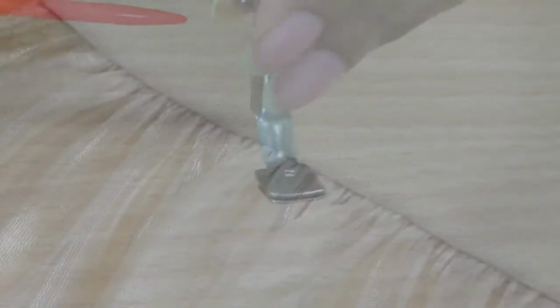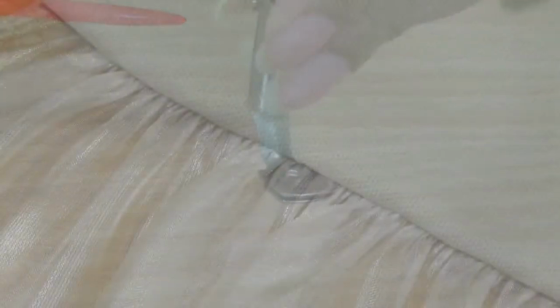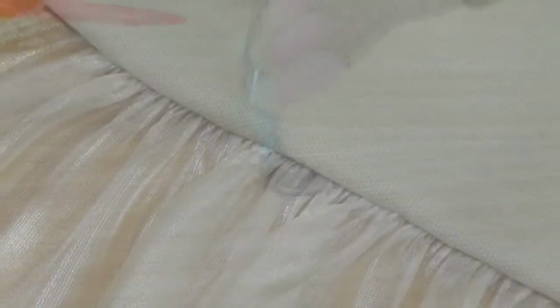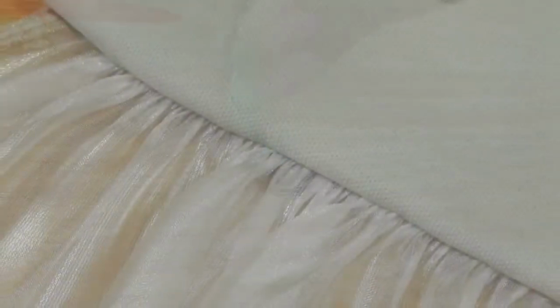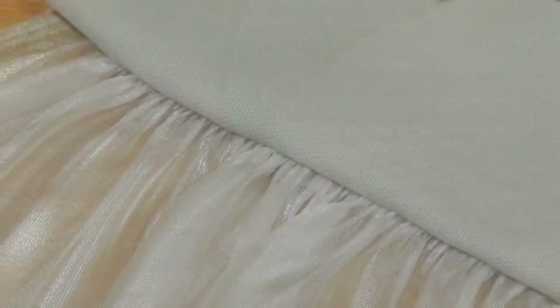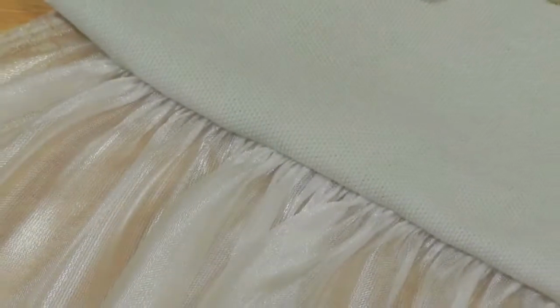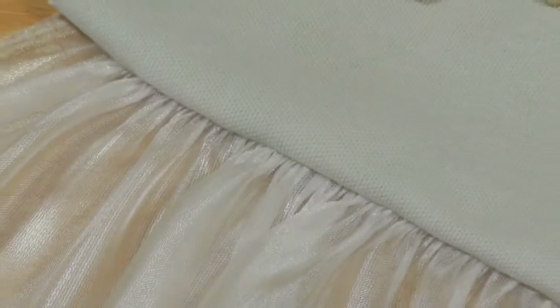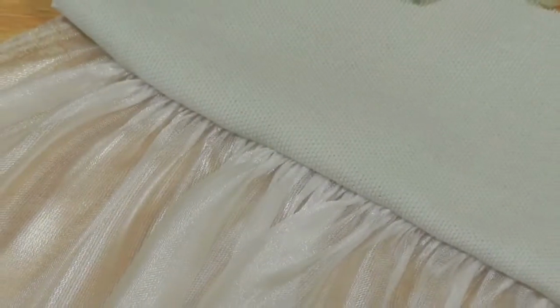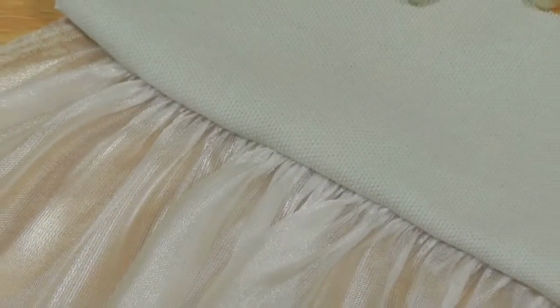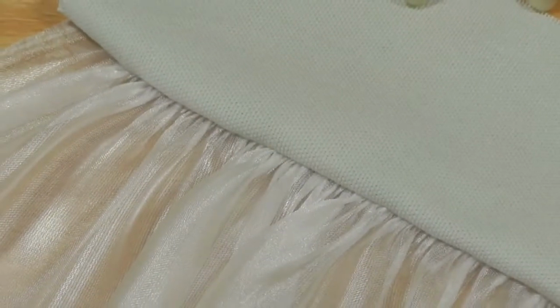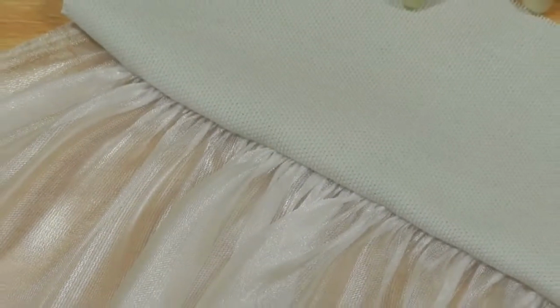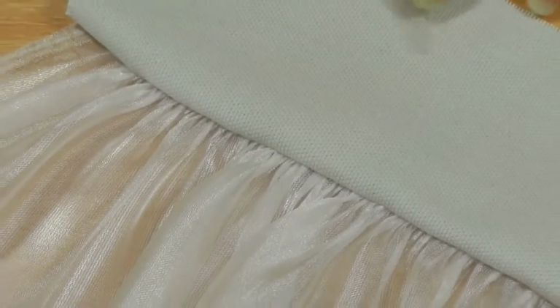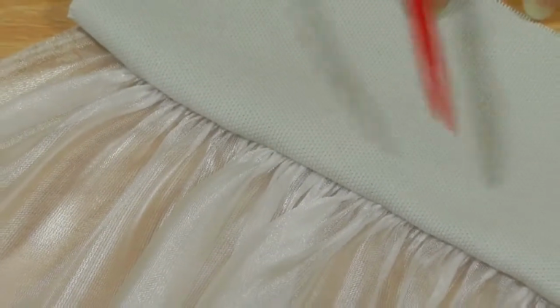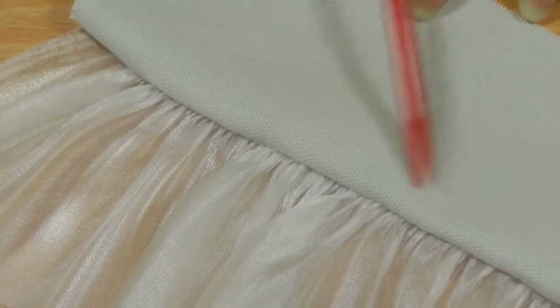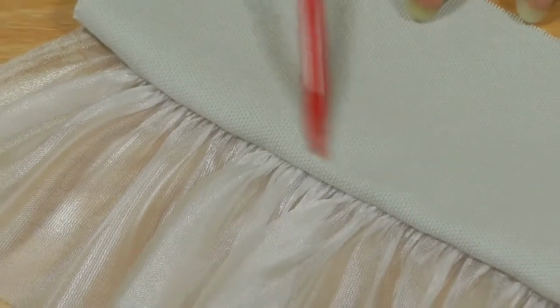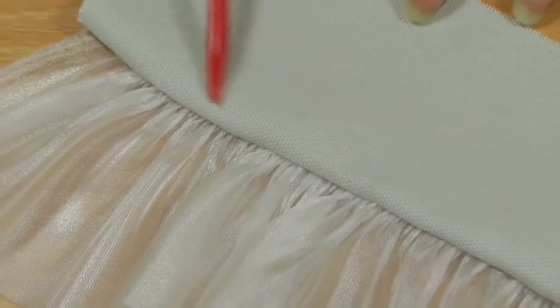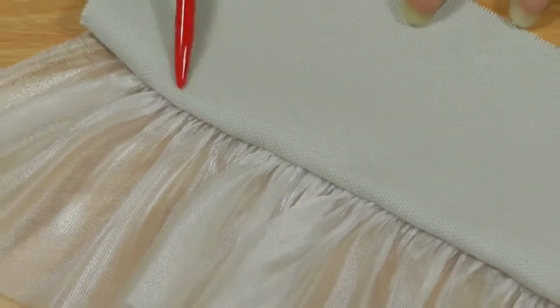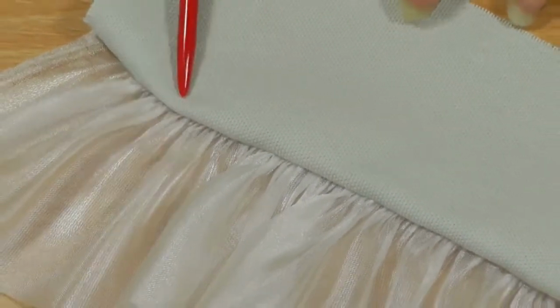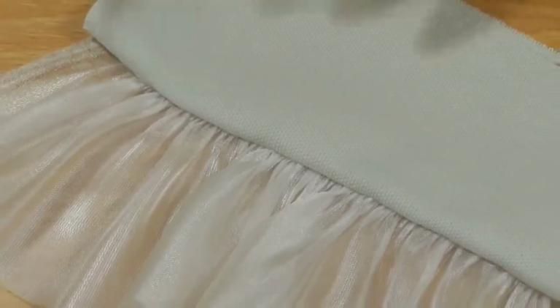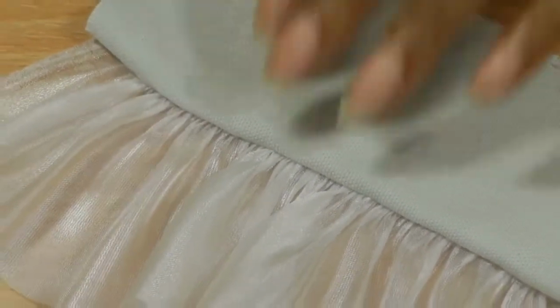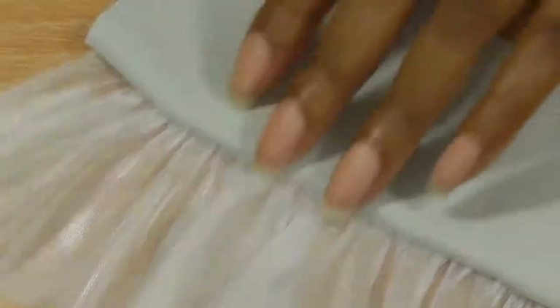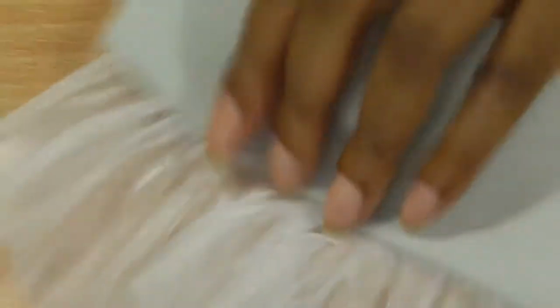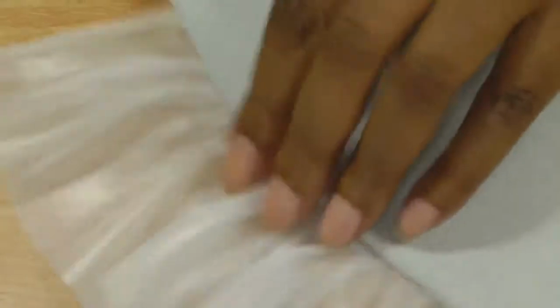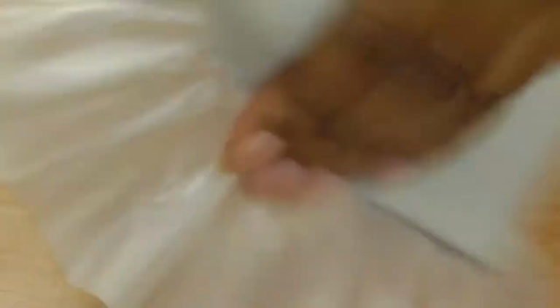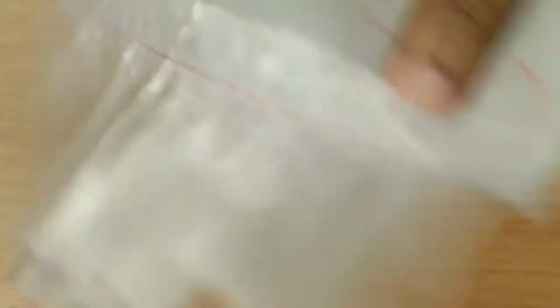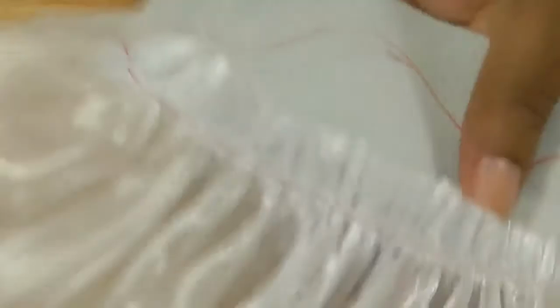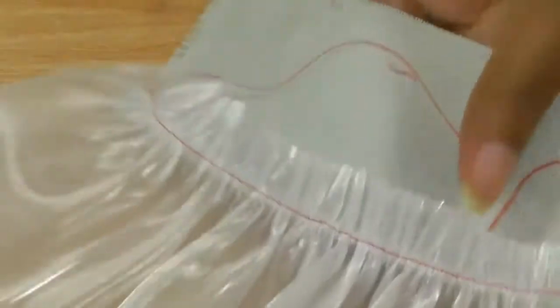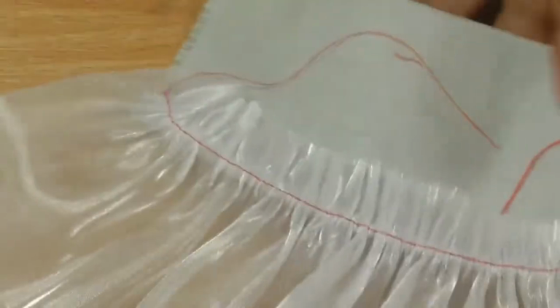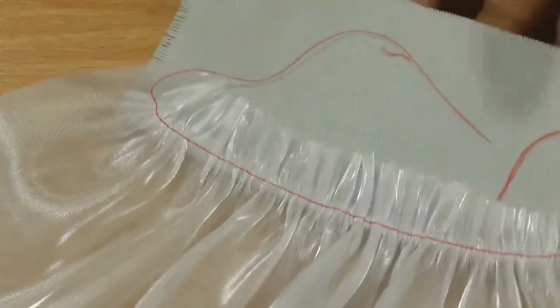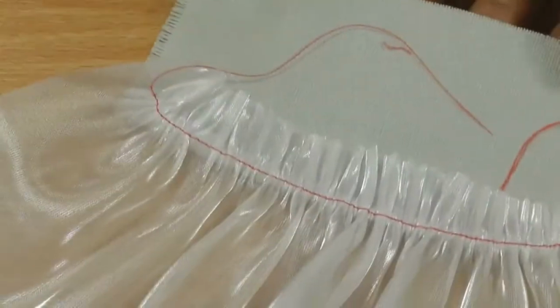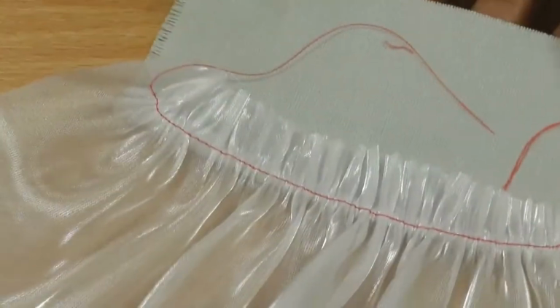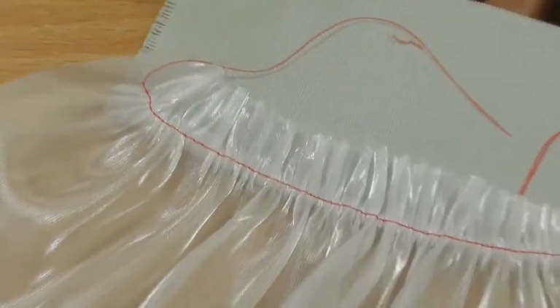This is an example of what the gathering foot can do. This is the right side and here we have the wrong side.